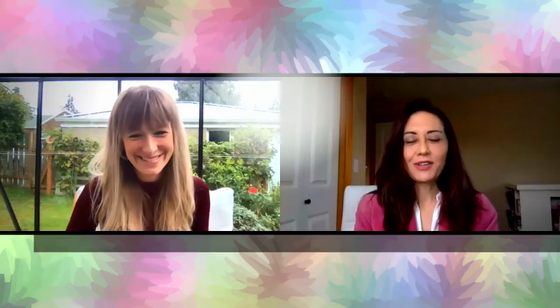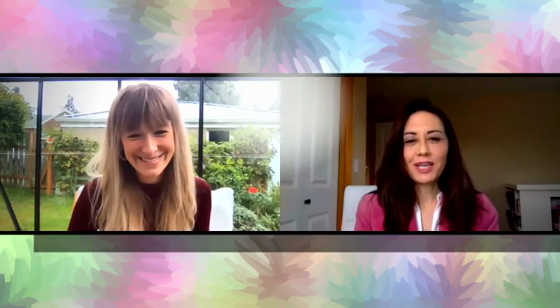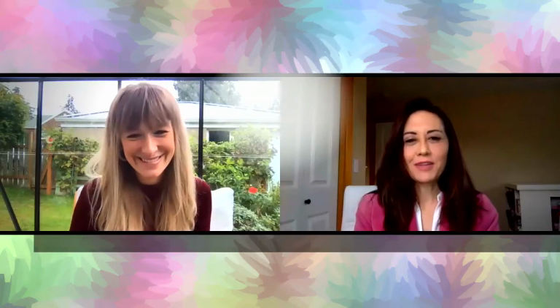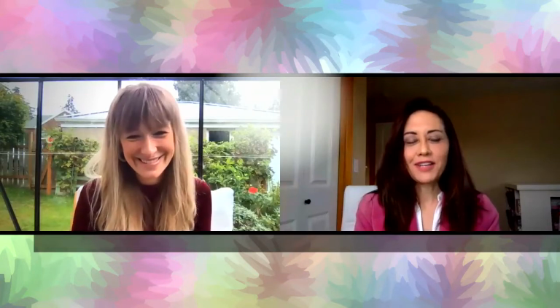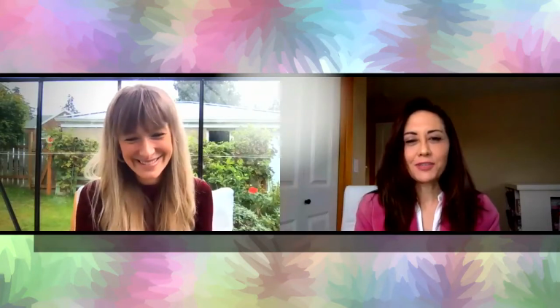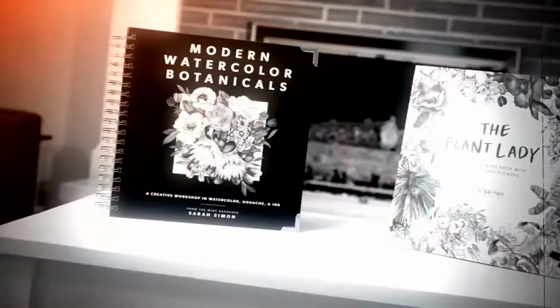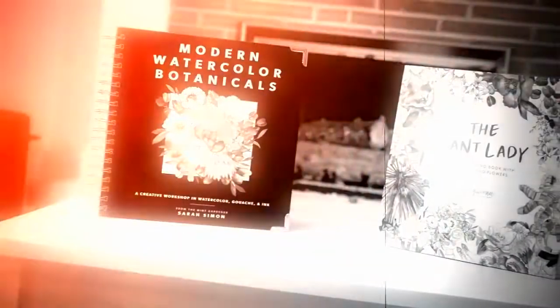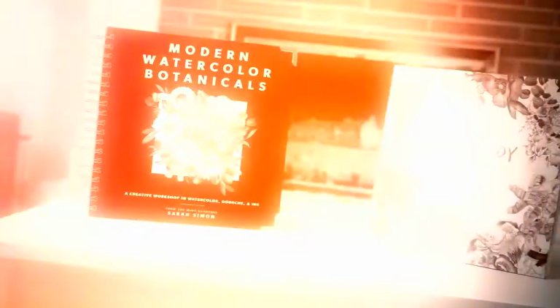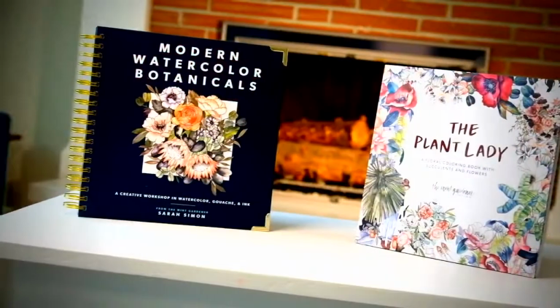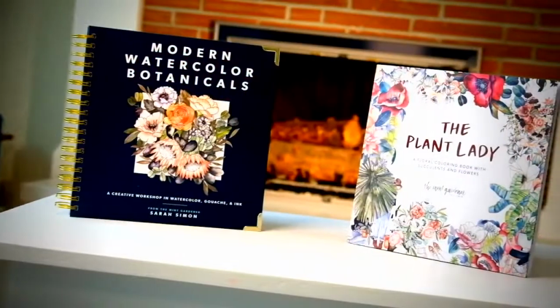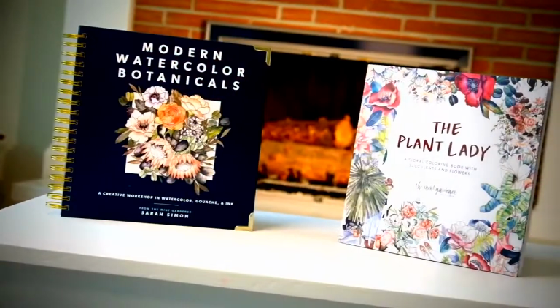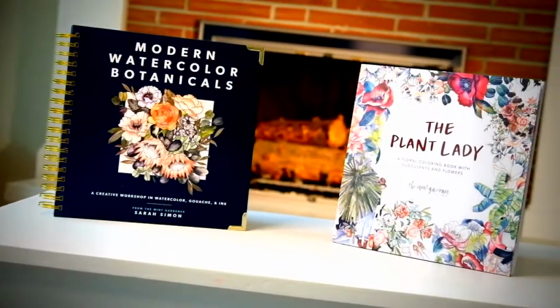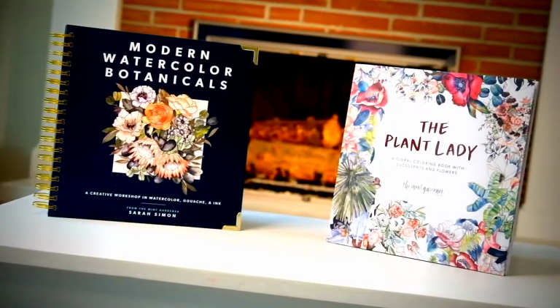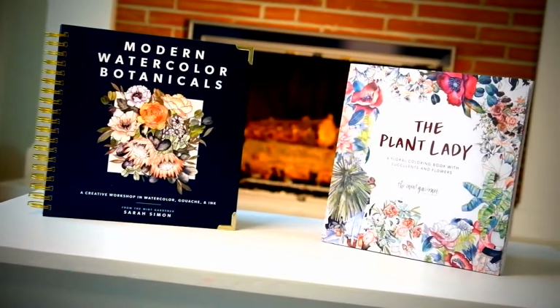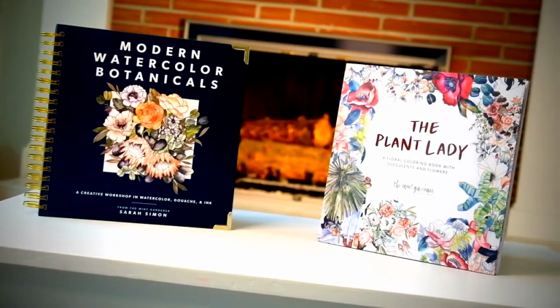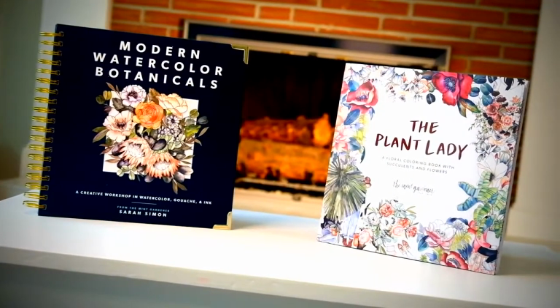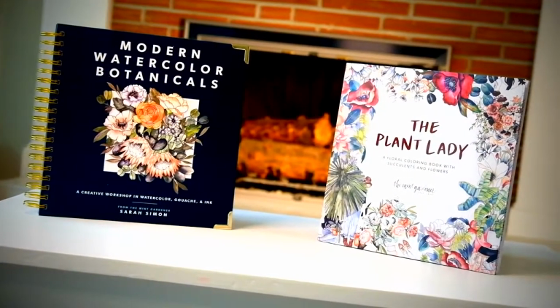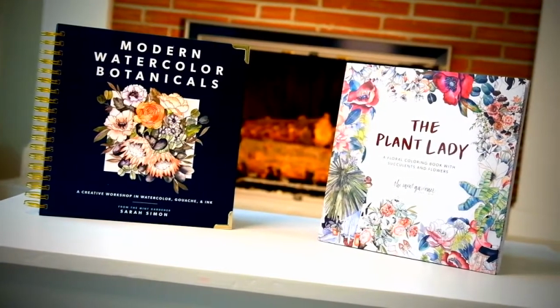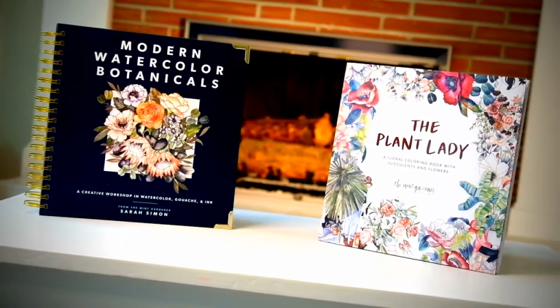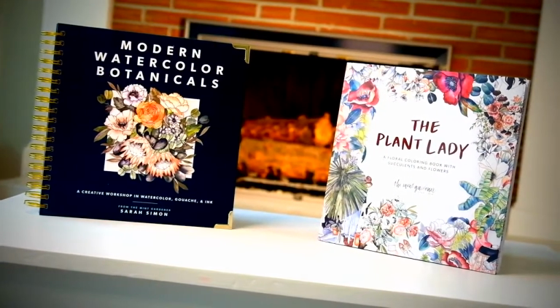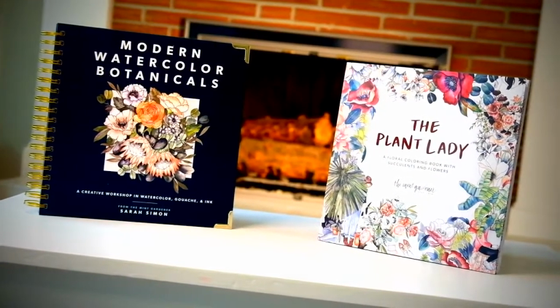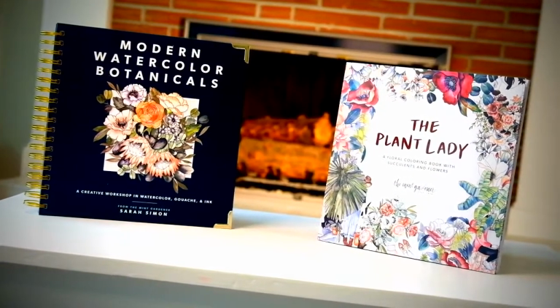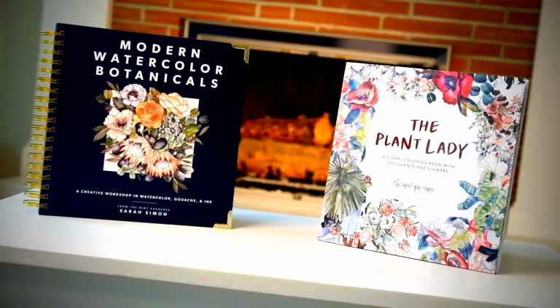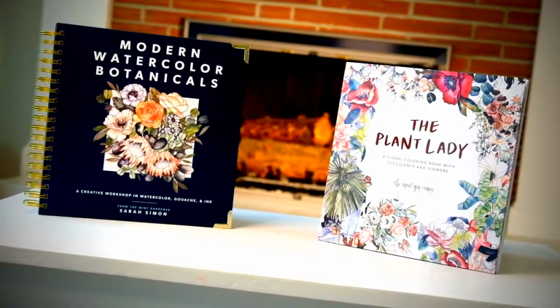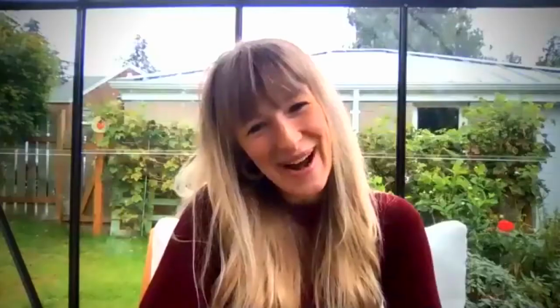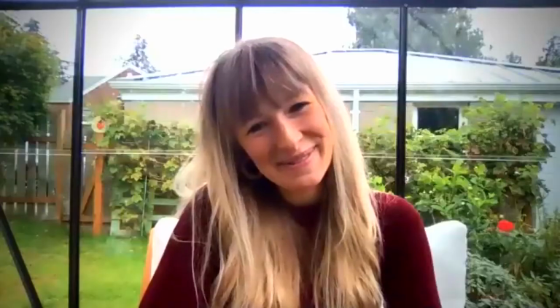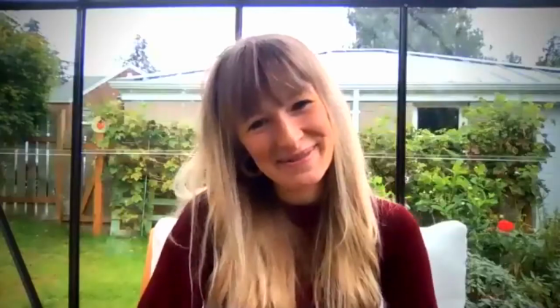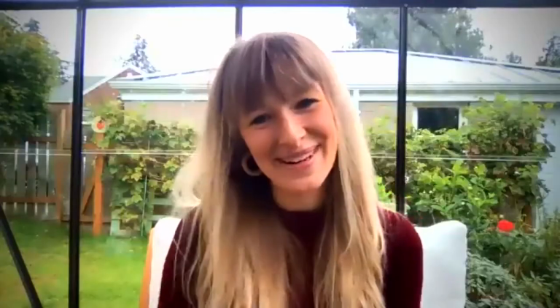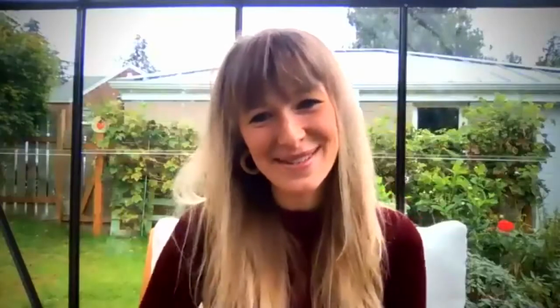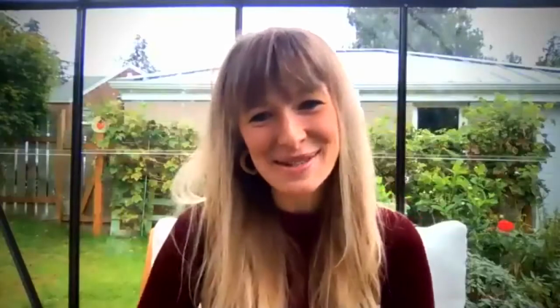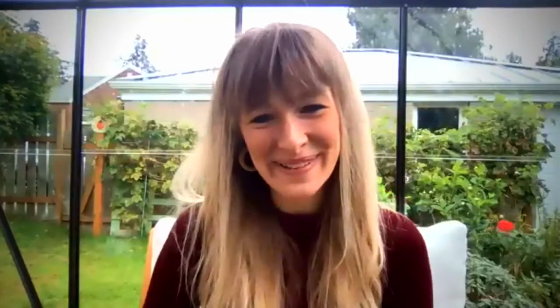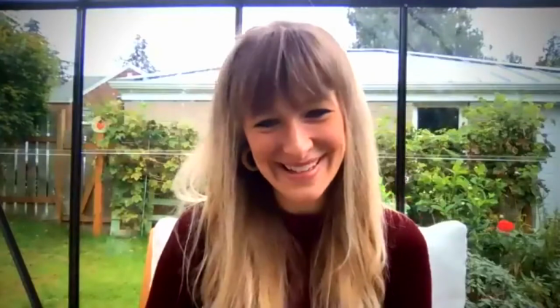Sarah Simon, thanks so much for sharing your beautiful world with us. Thank you for having me. It was a pleasure.